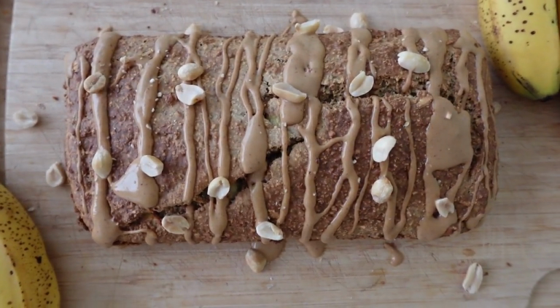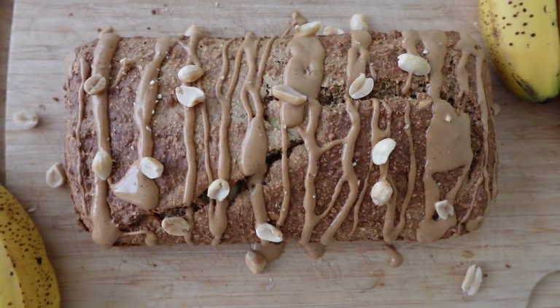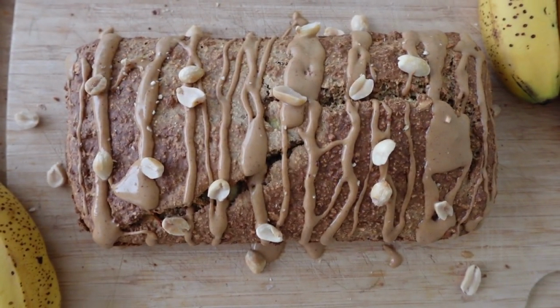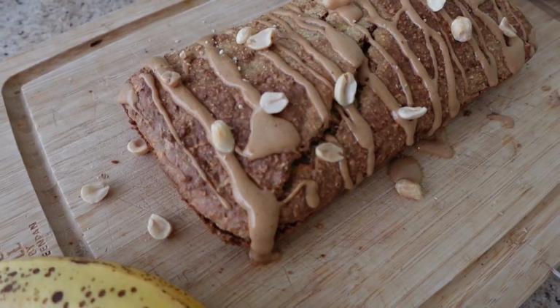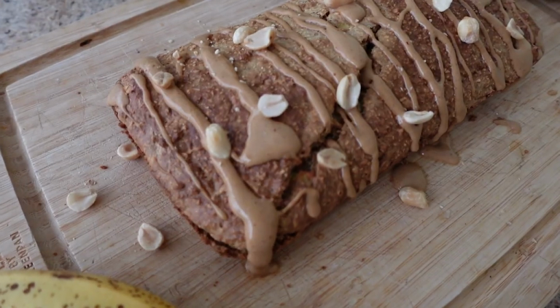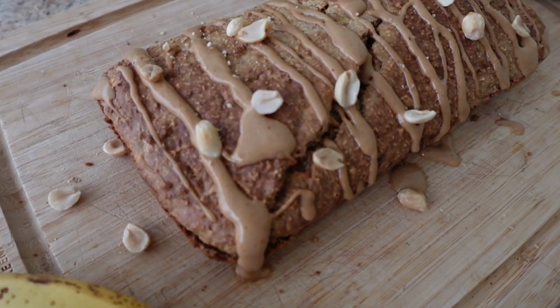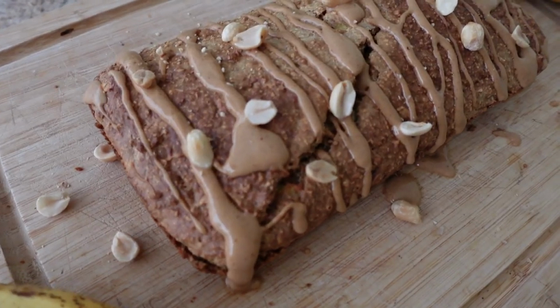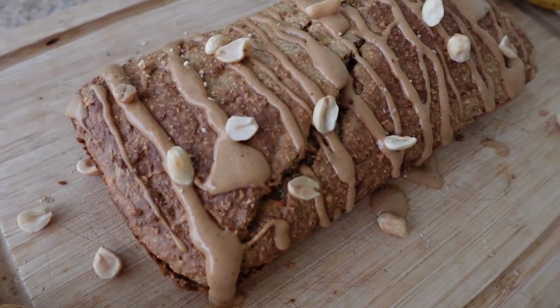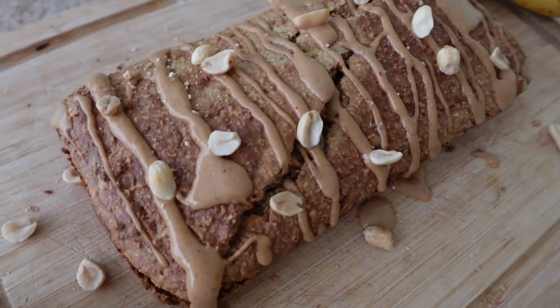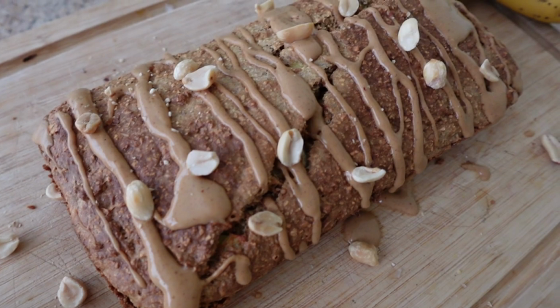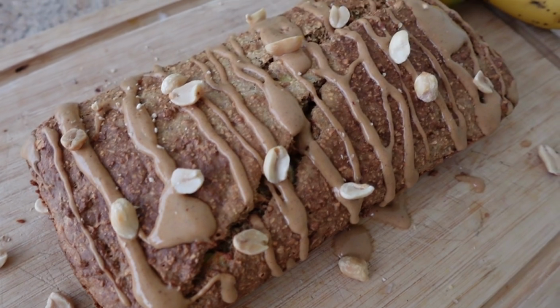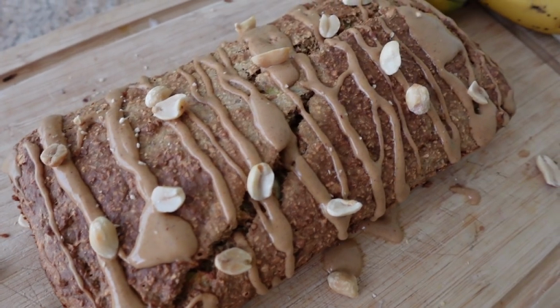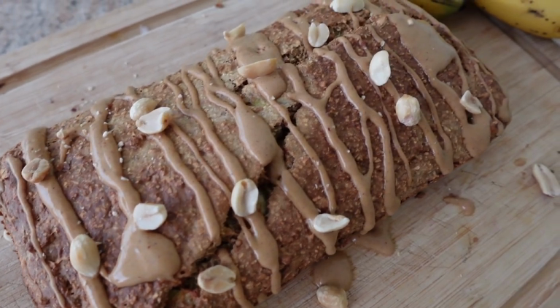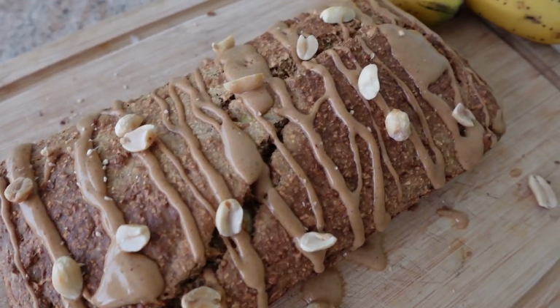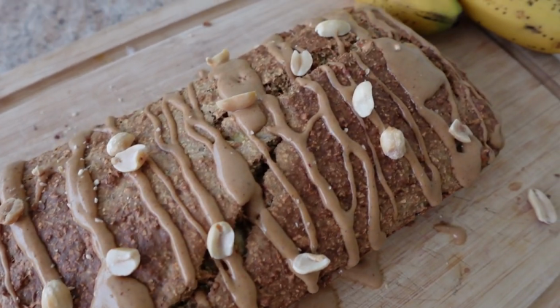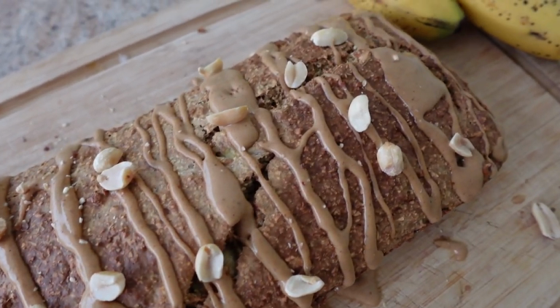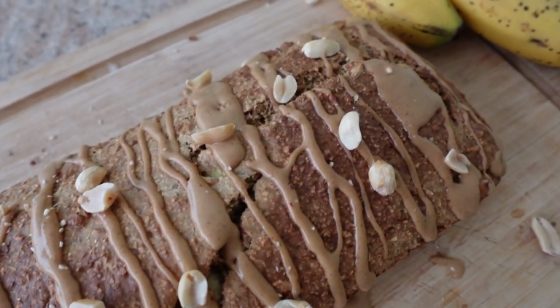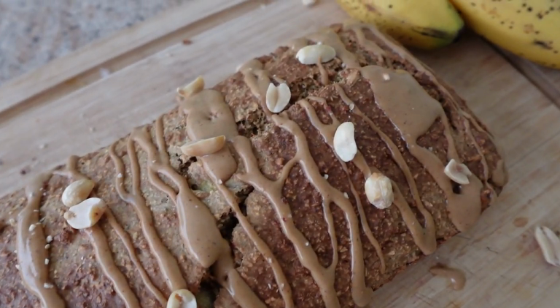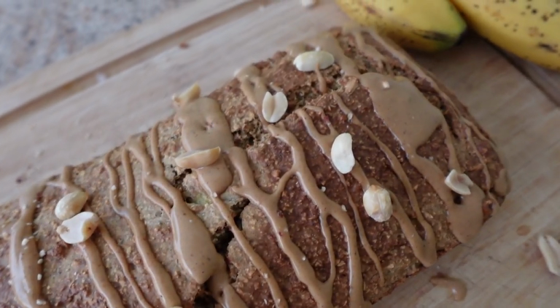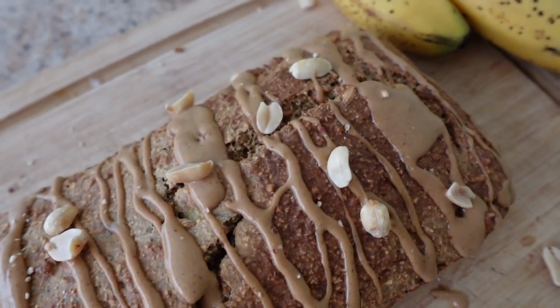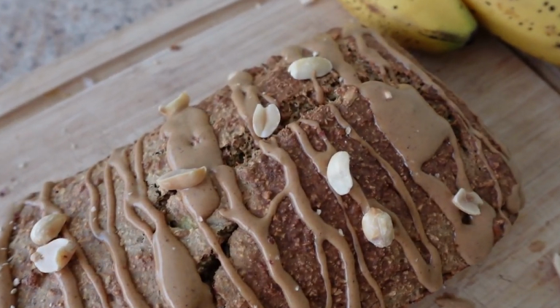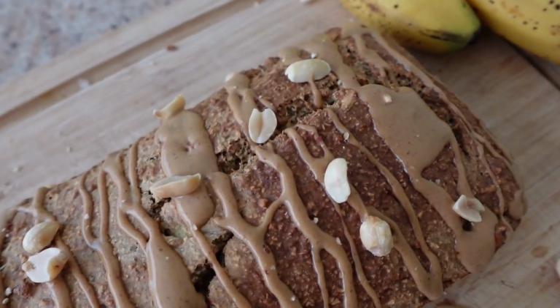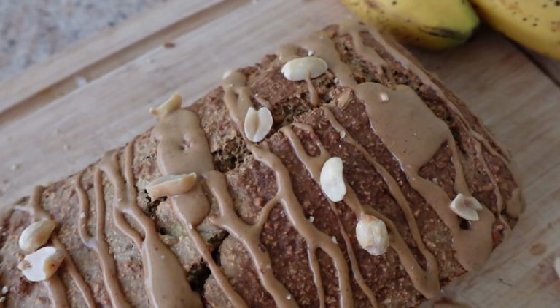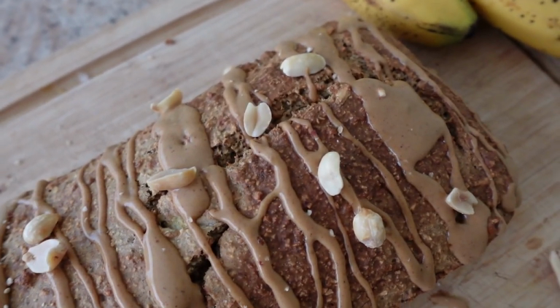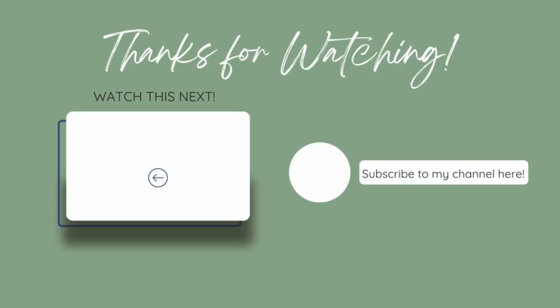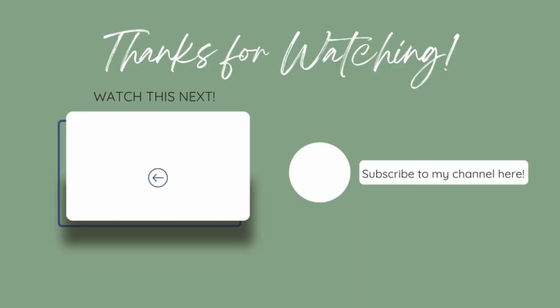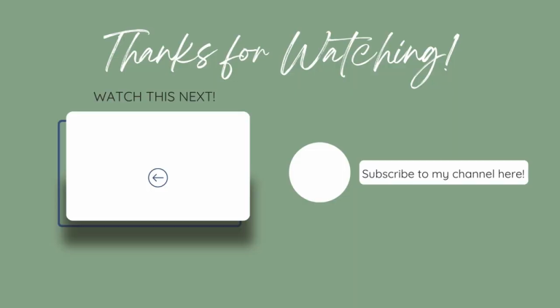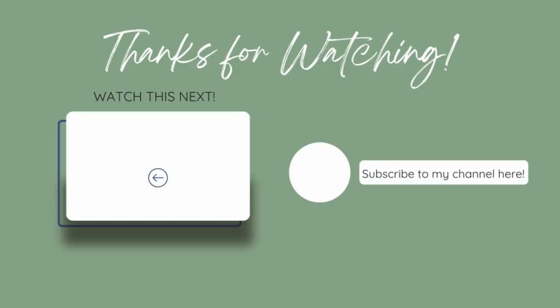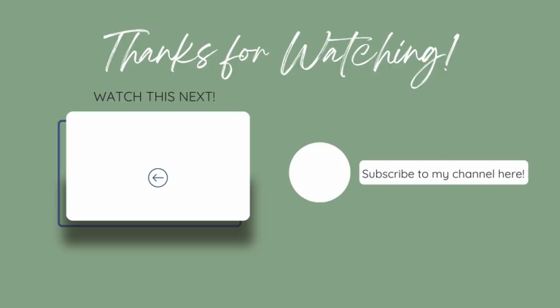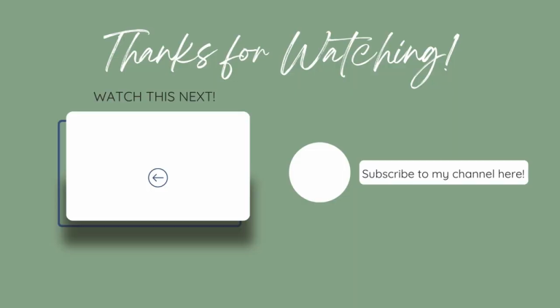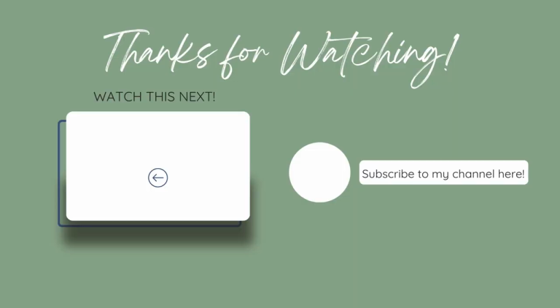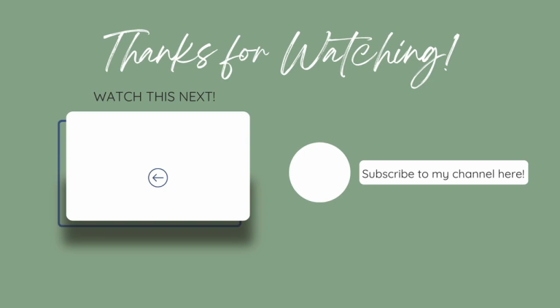If you love this dog birthday cake, you are gonna love my other dessert recipes. I'll link the next one here for you — check it out, we'll see you there.